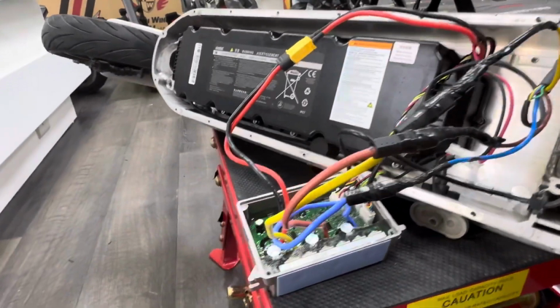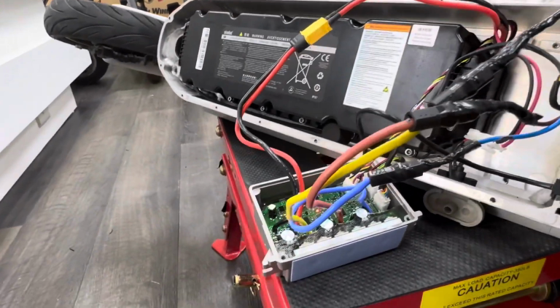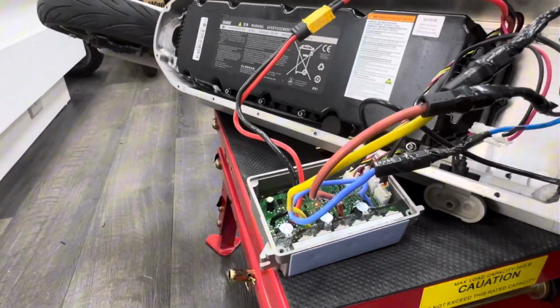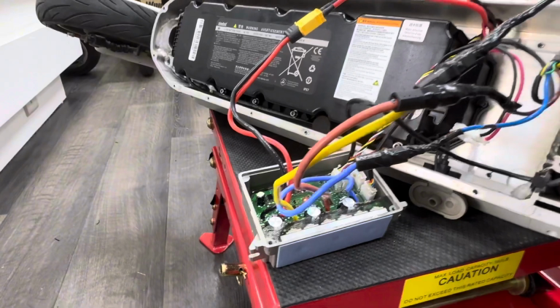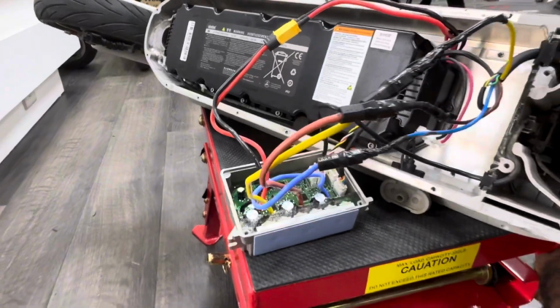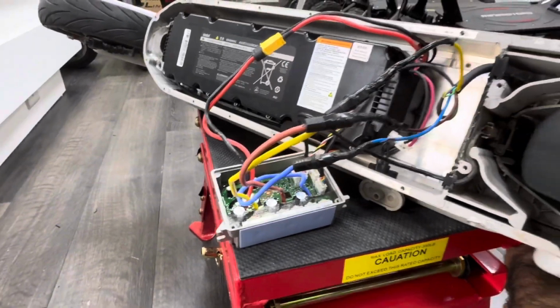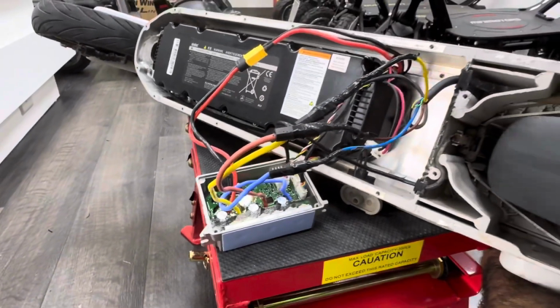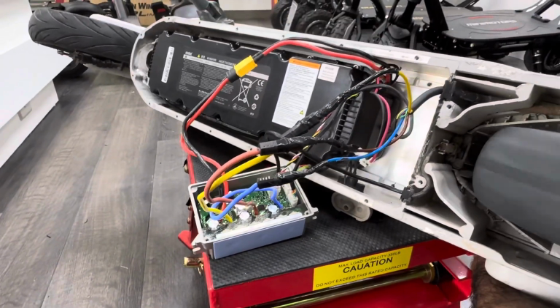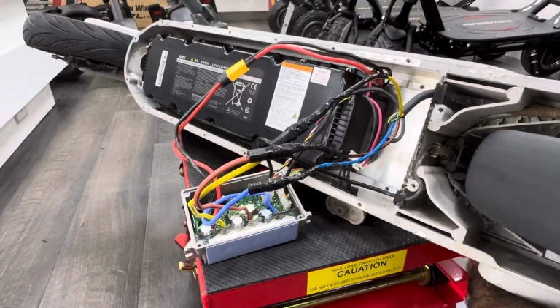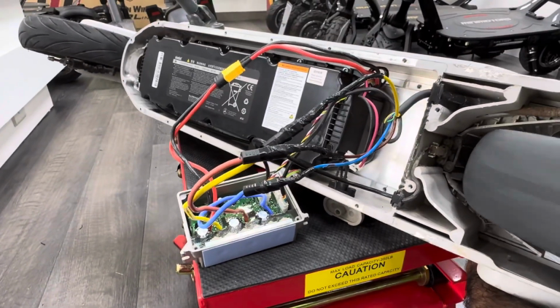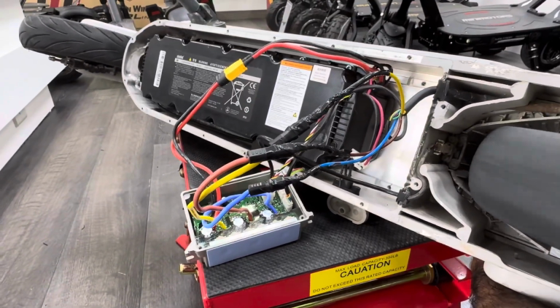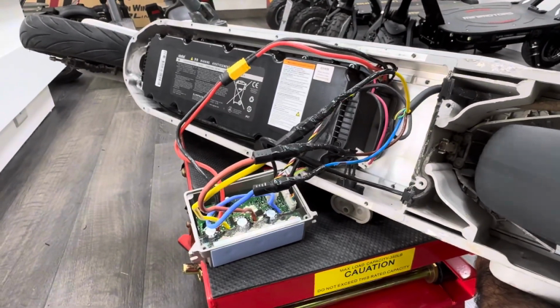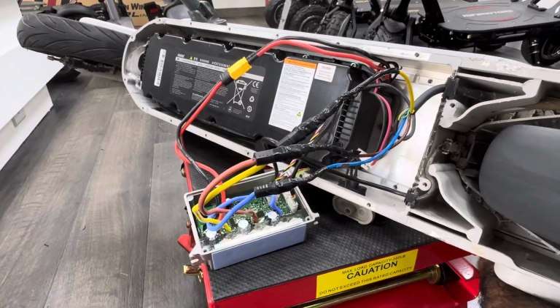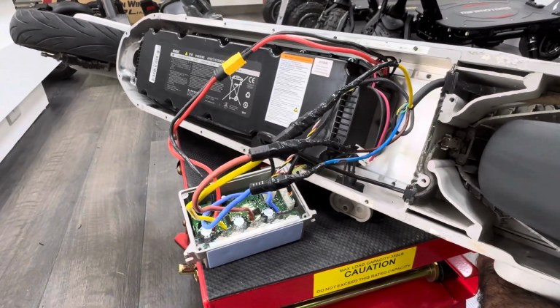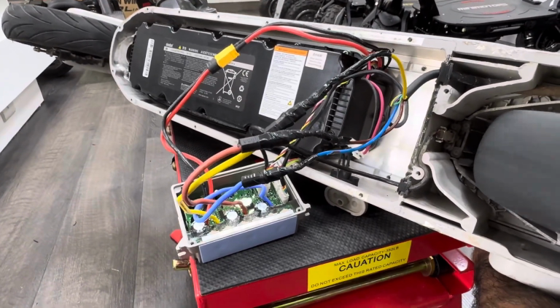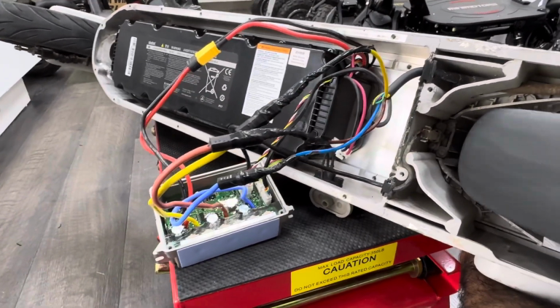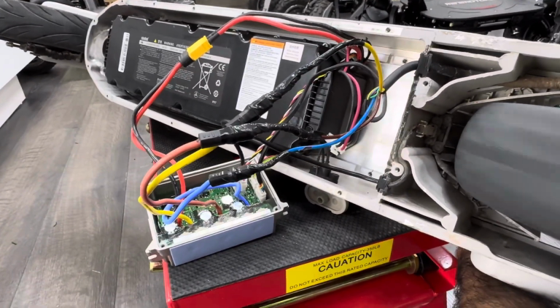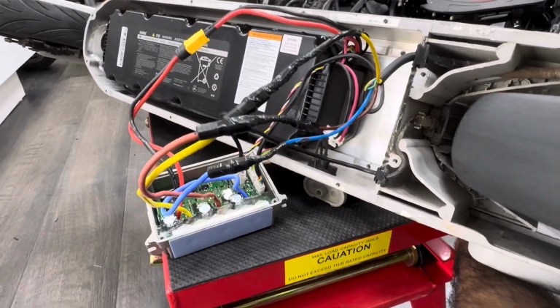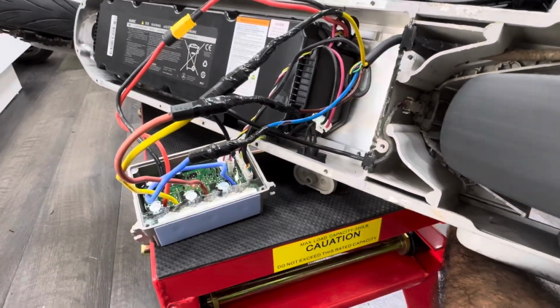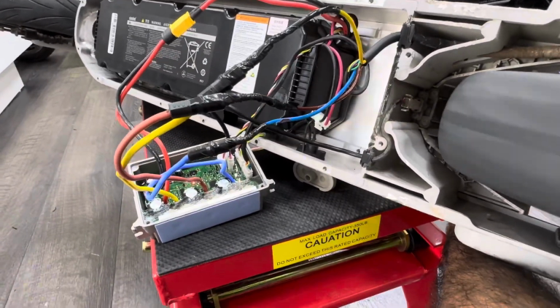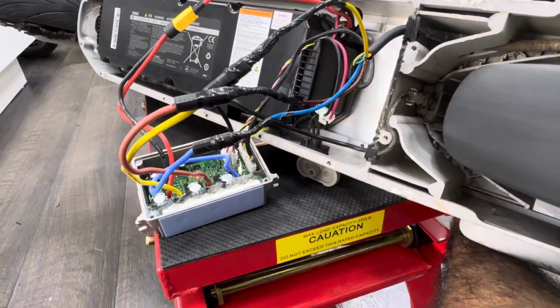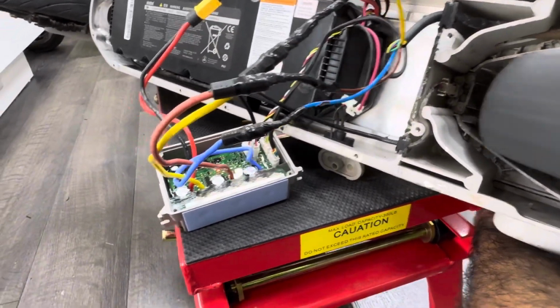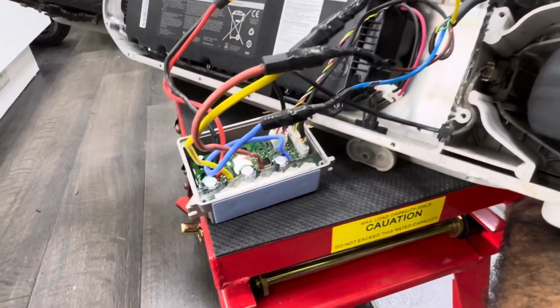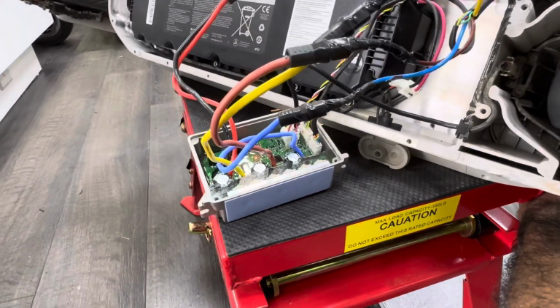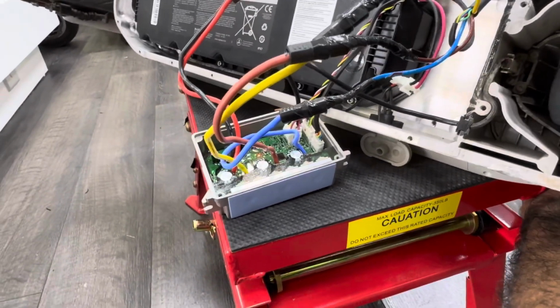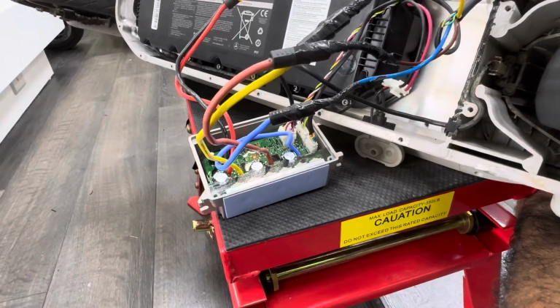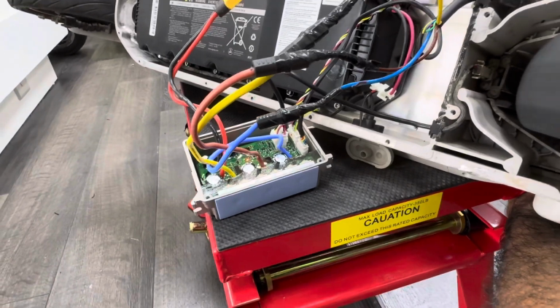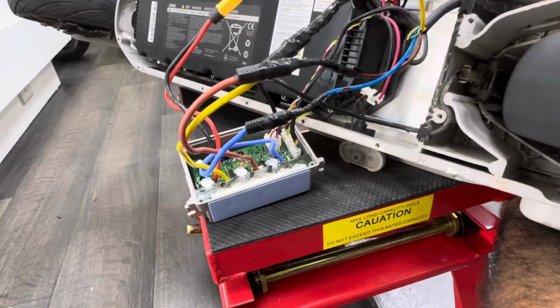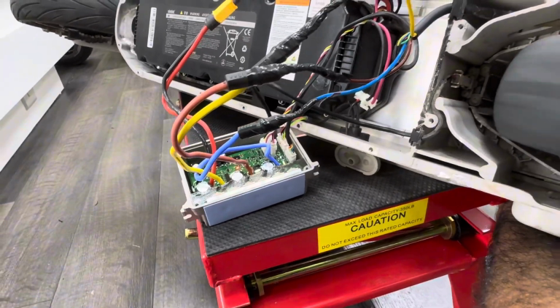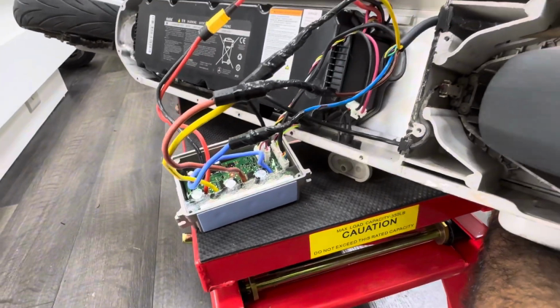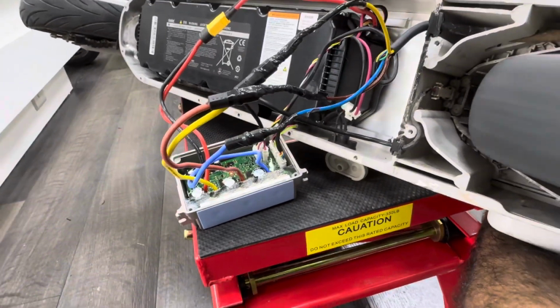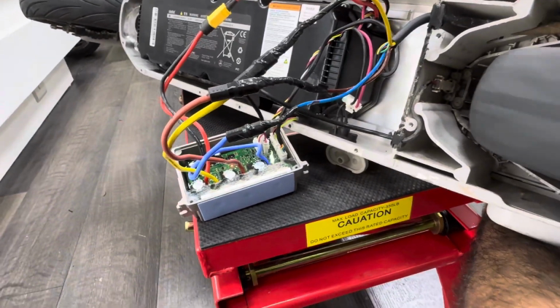So it's very easy to replace the controller for Ninebot Segway JMAX 30. It's very easy.